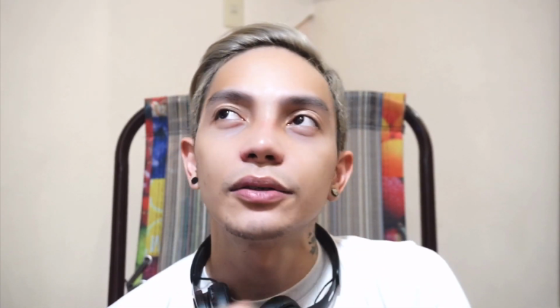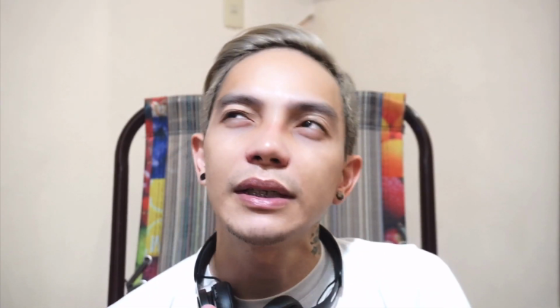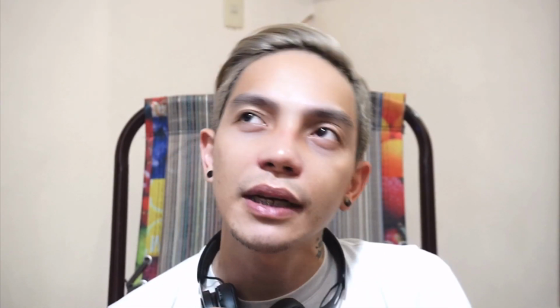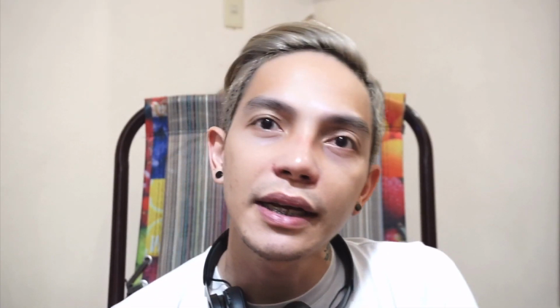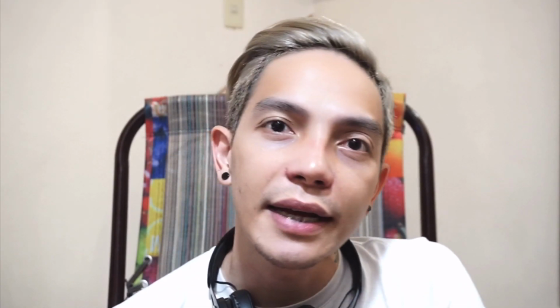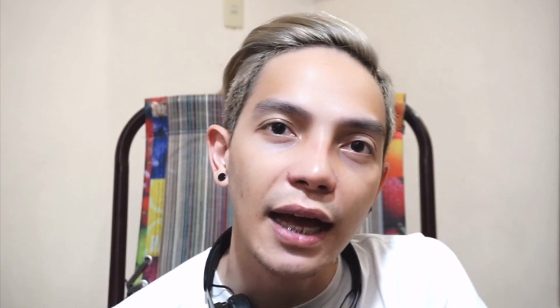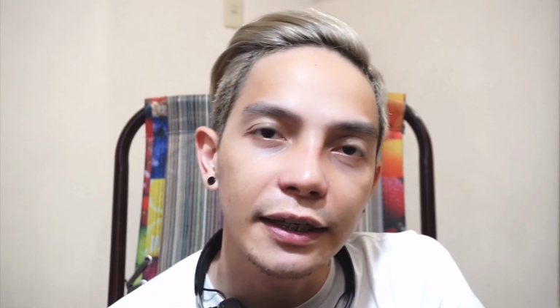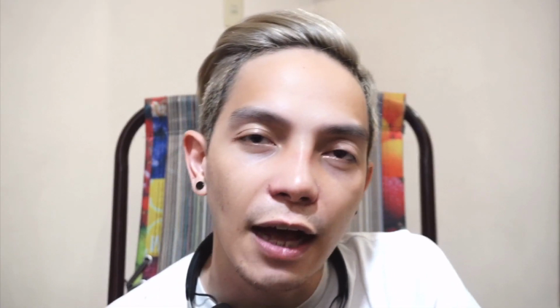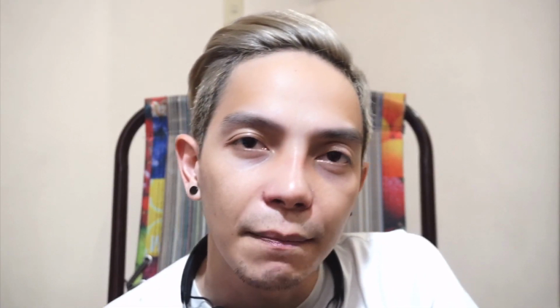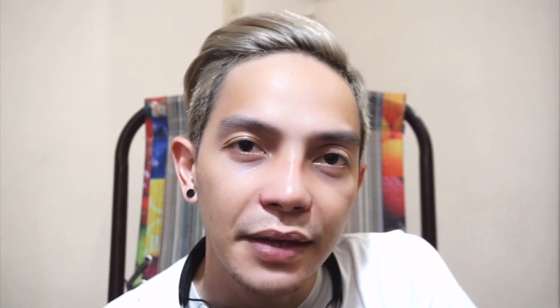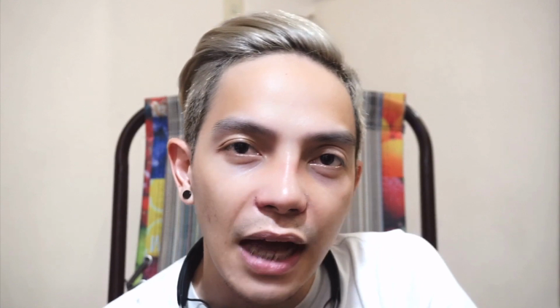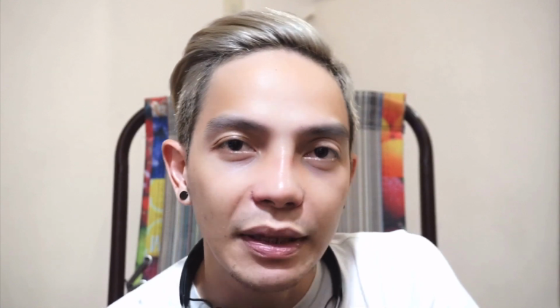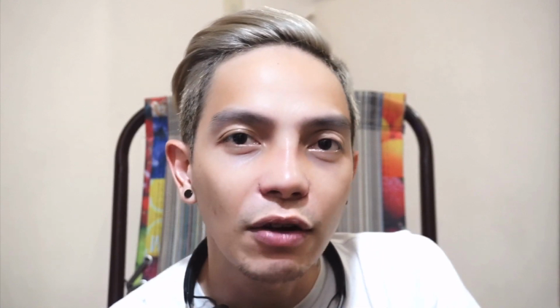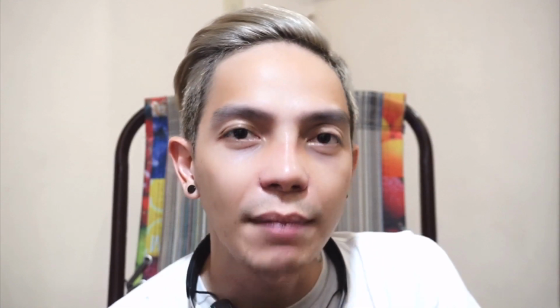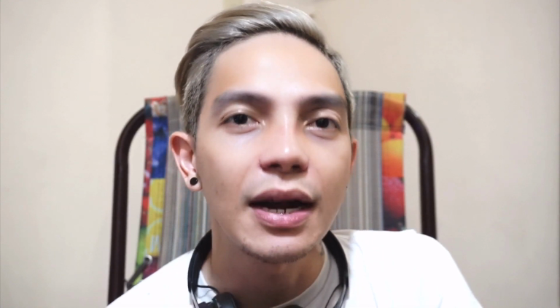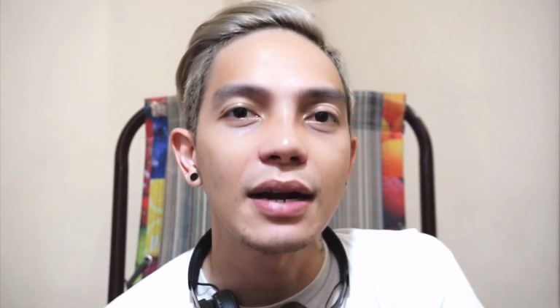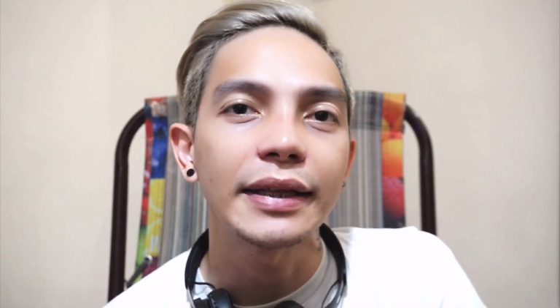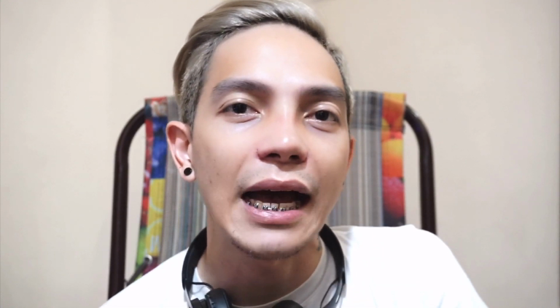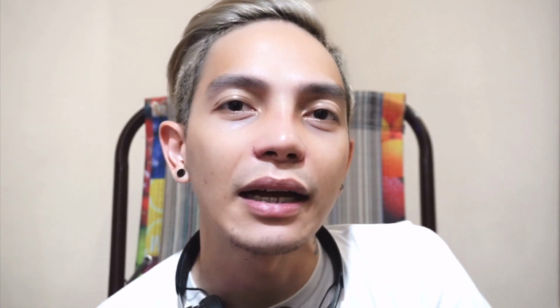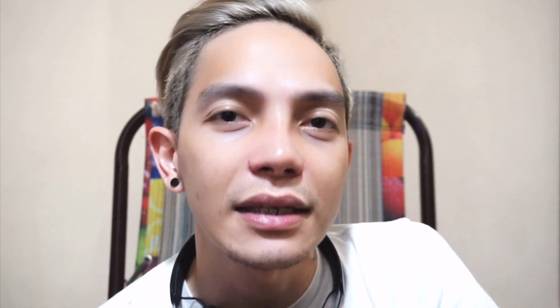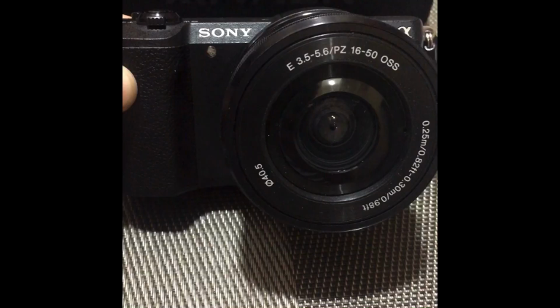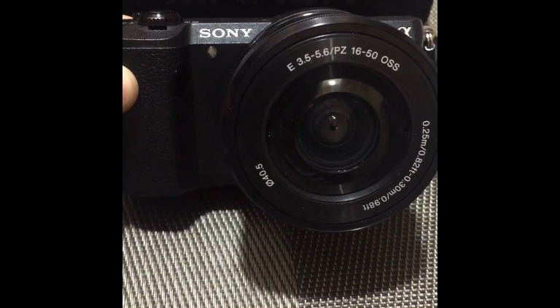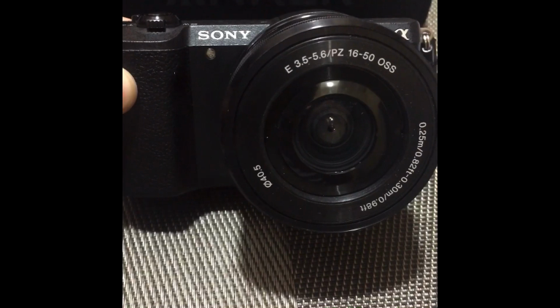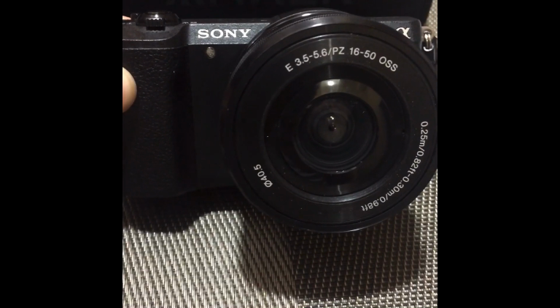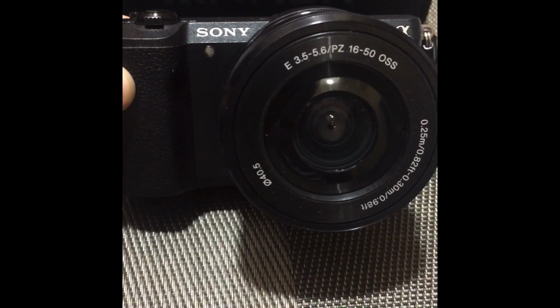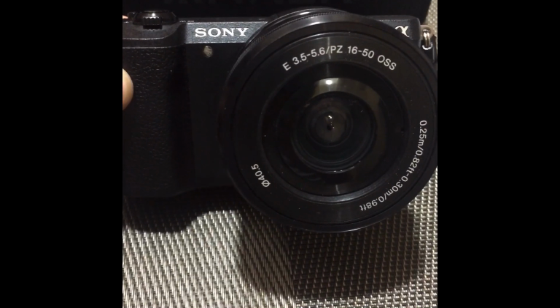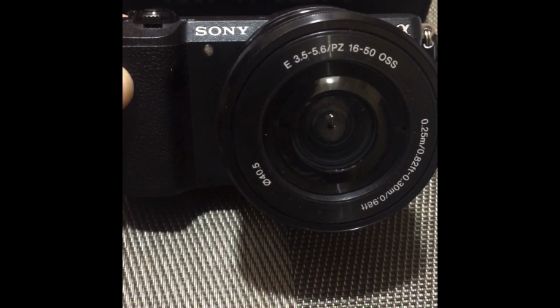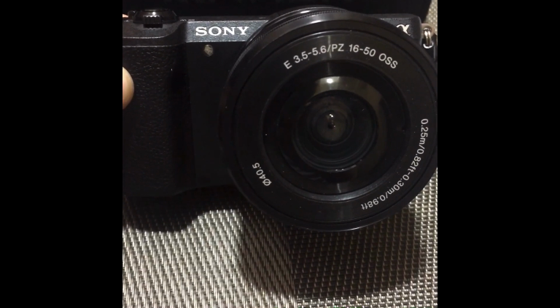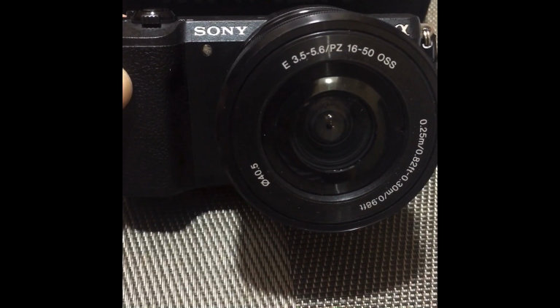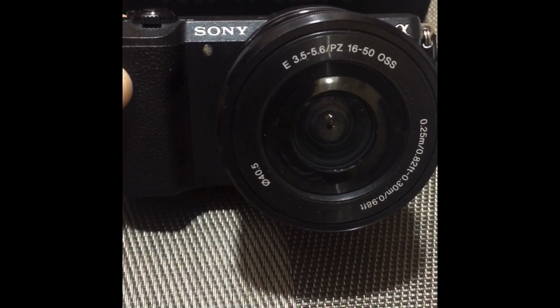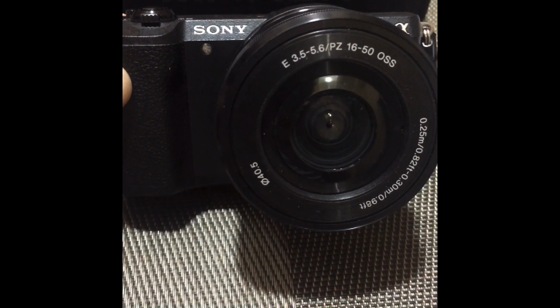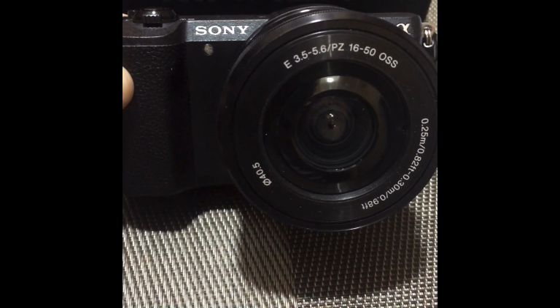So basically guys, the camera I'm using right now is a Sony camera A5000.